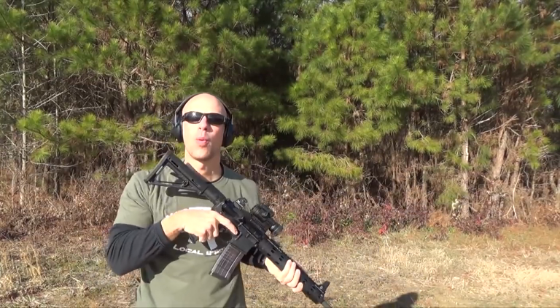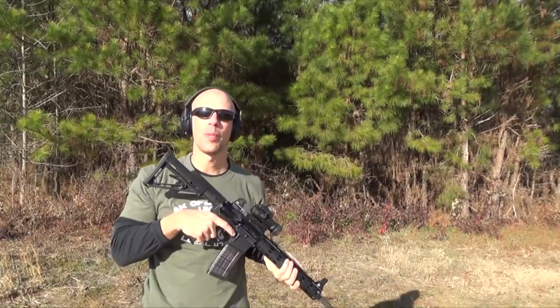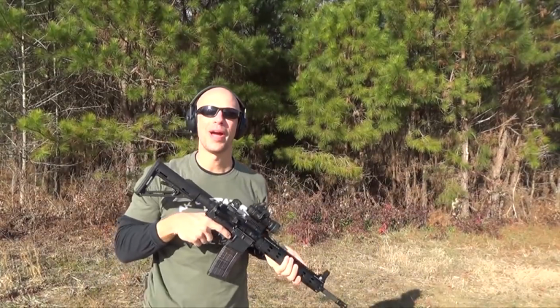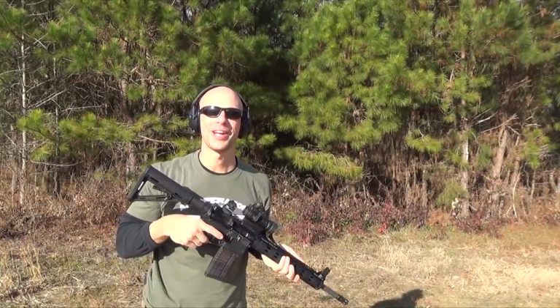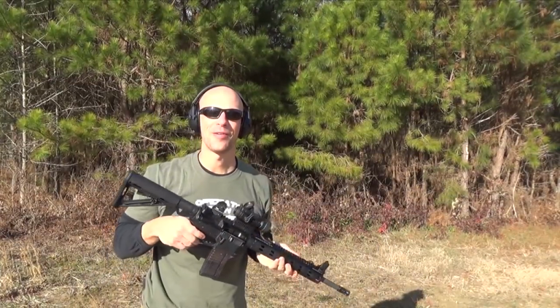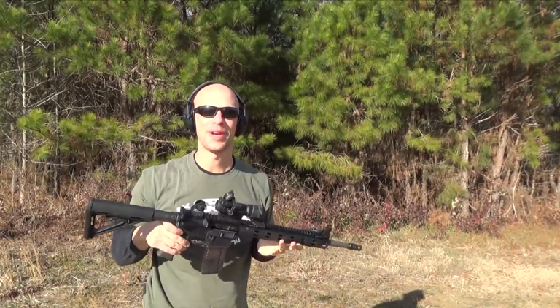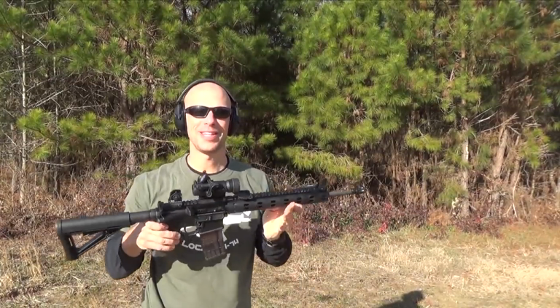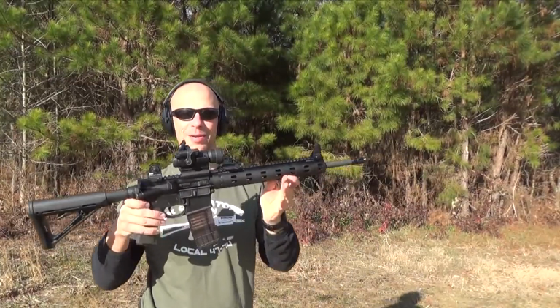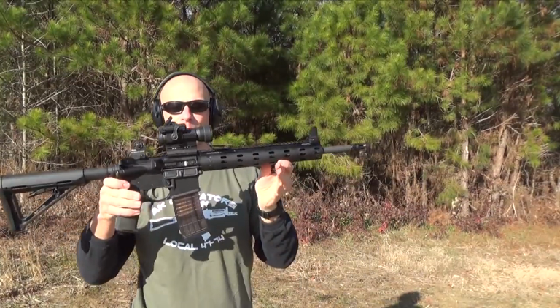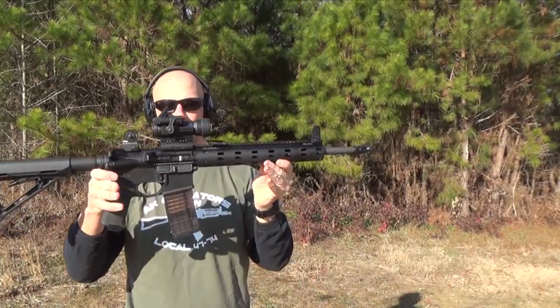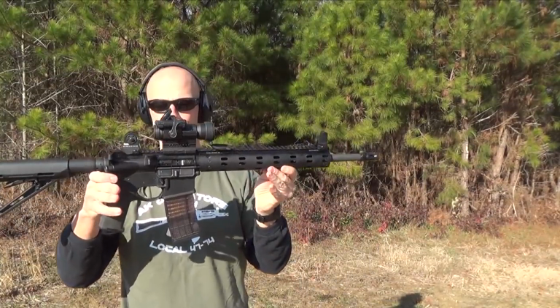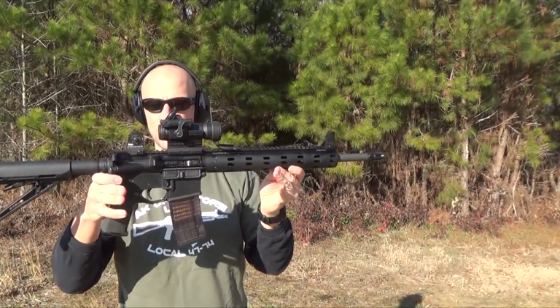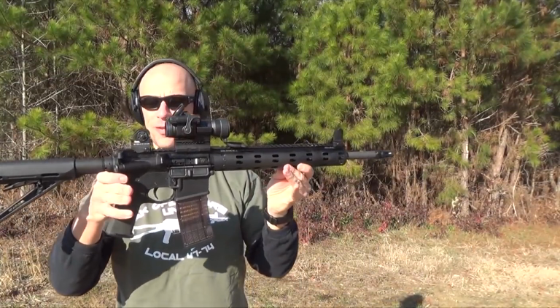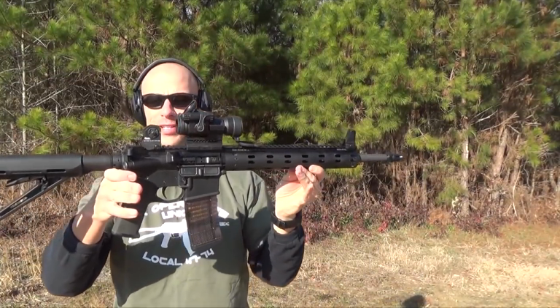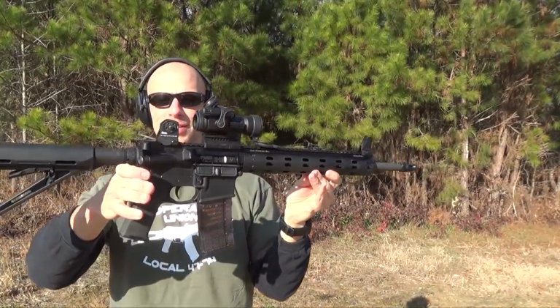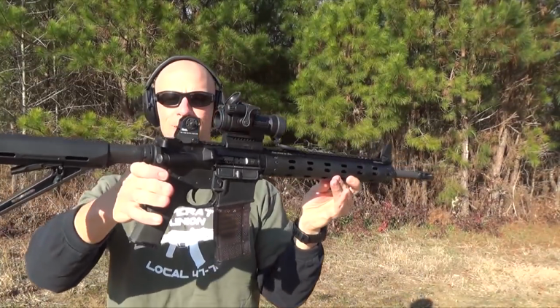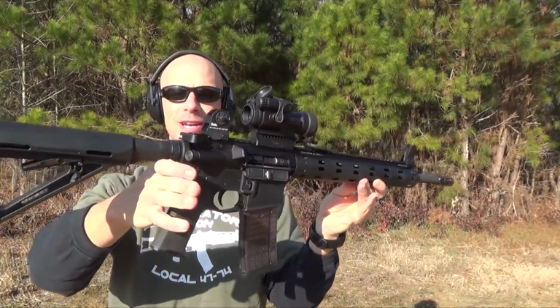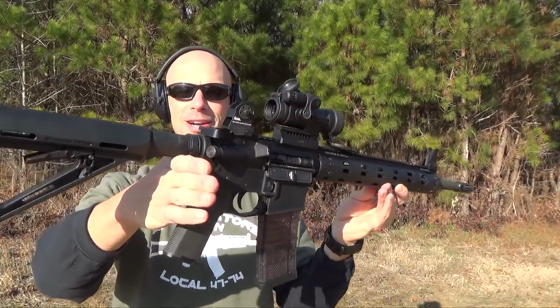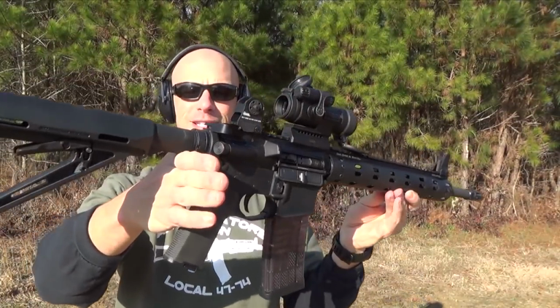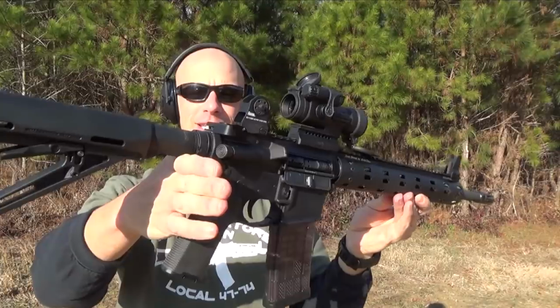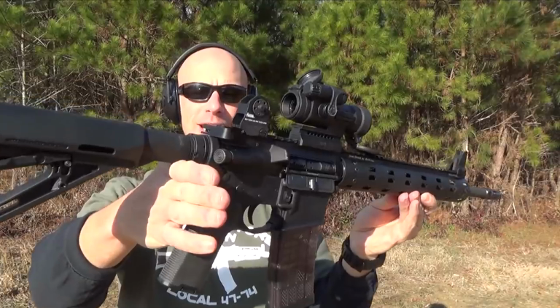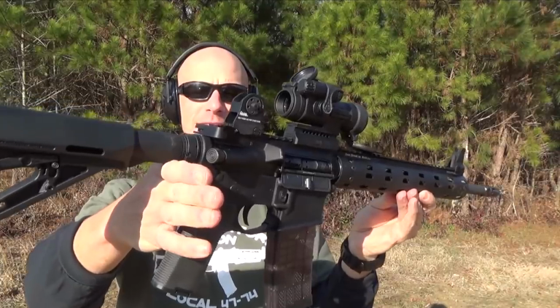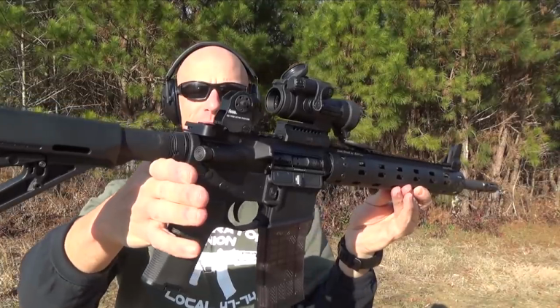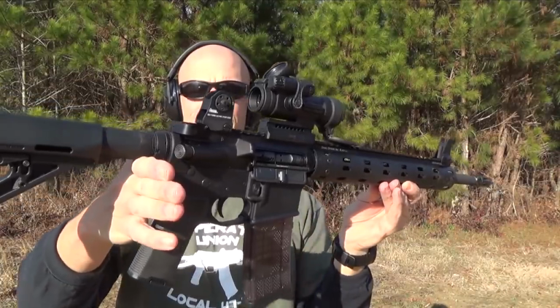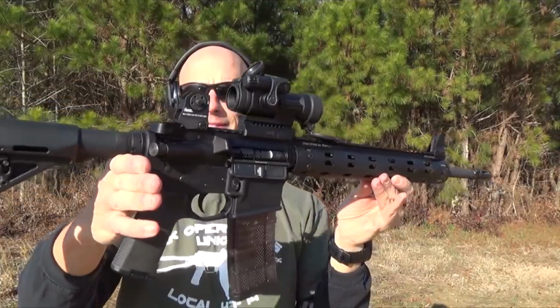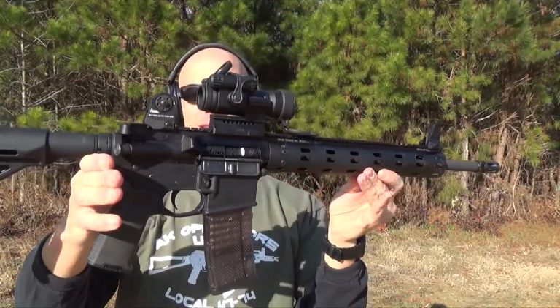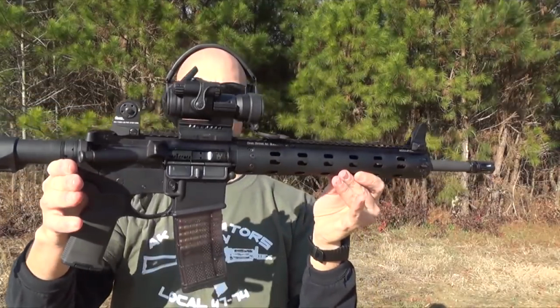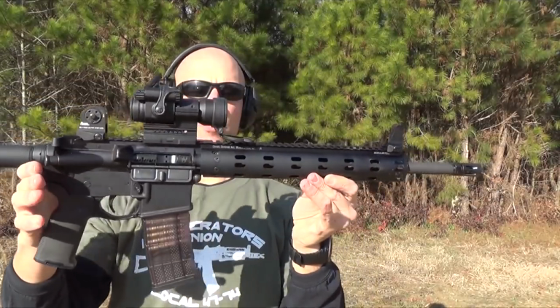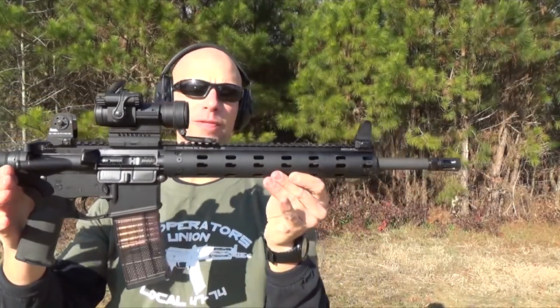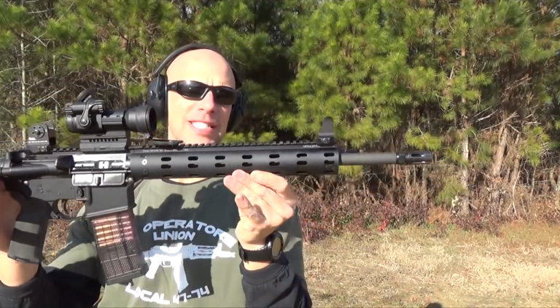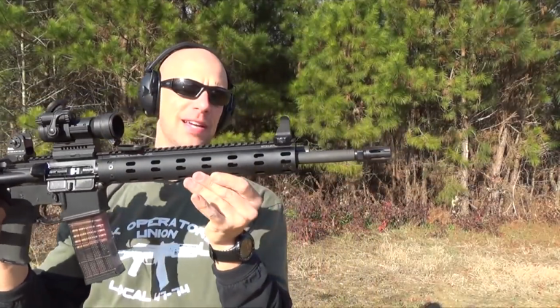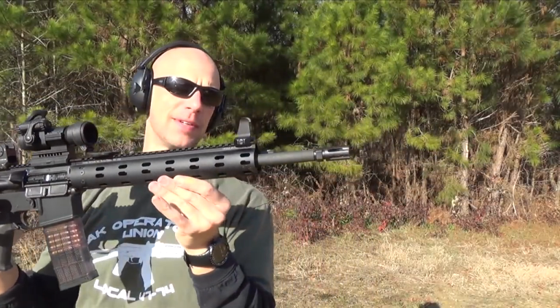Welcome back everybody. Today we're going over this rifle that you see right here. It's the Daniel Defense M4 V7.